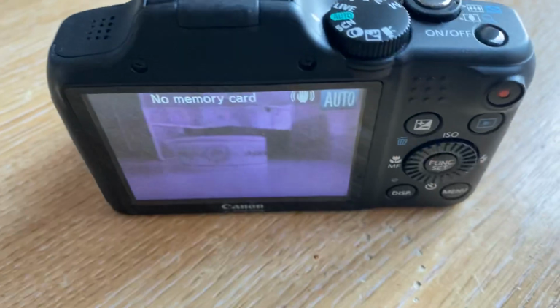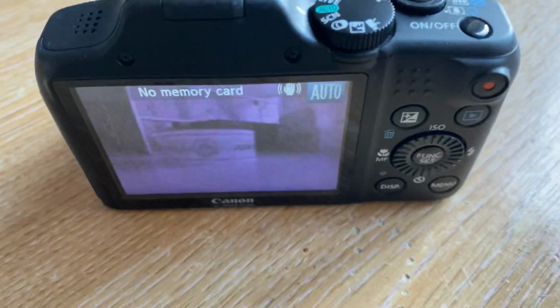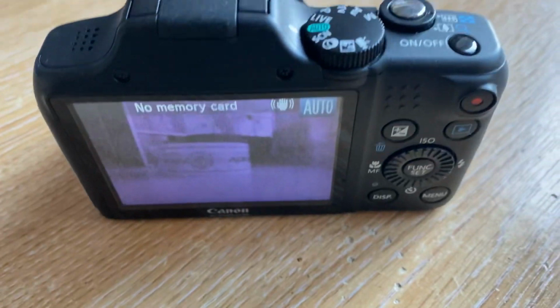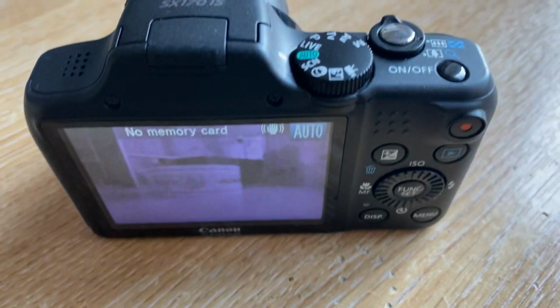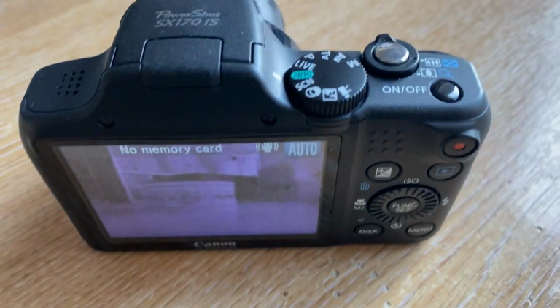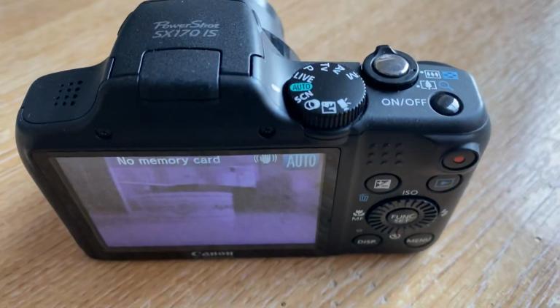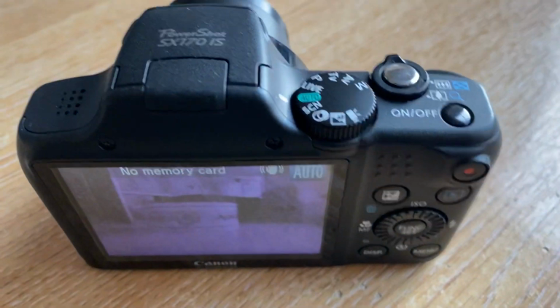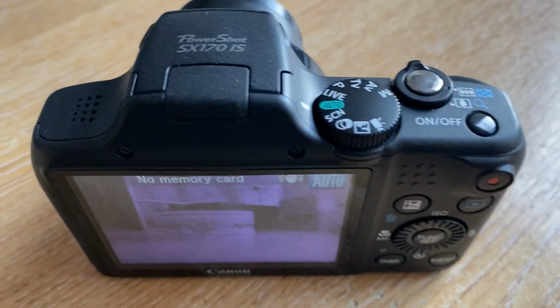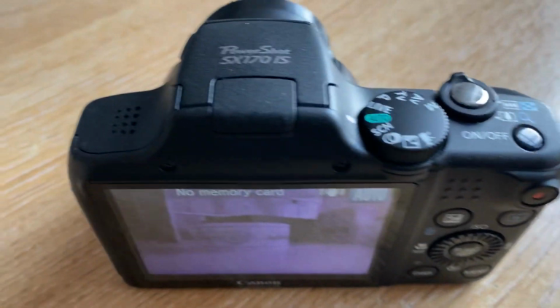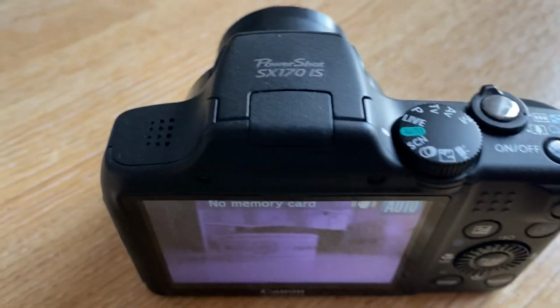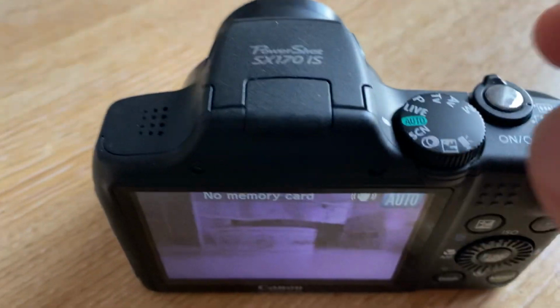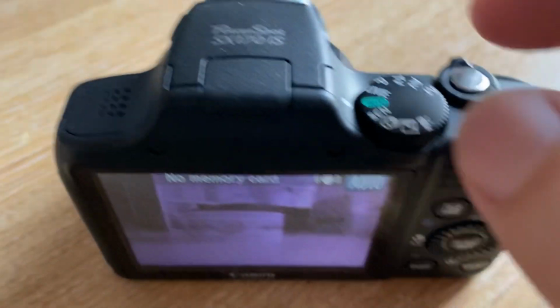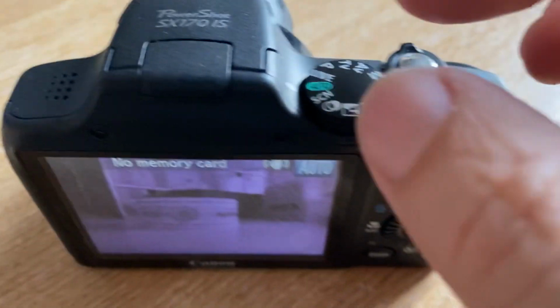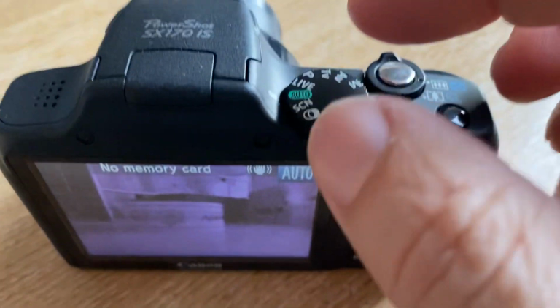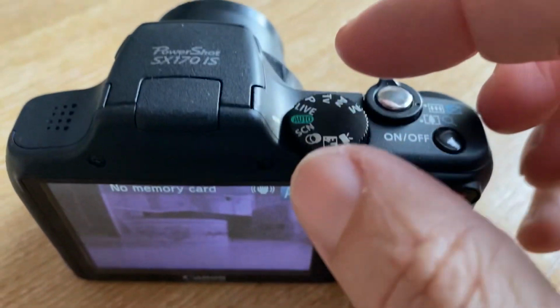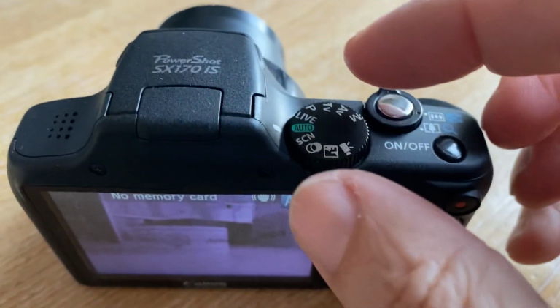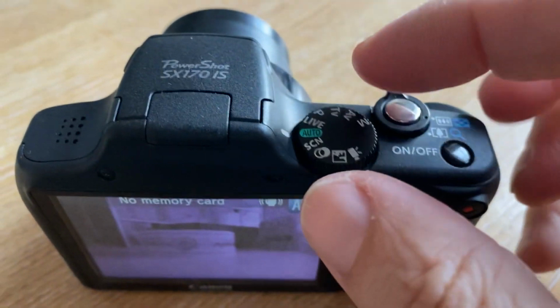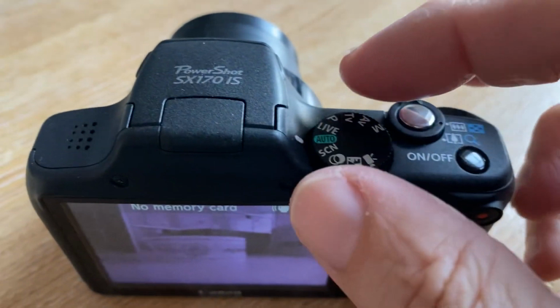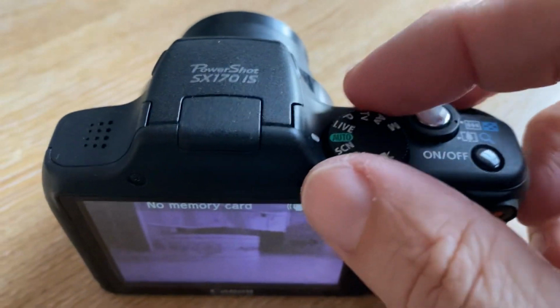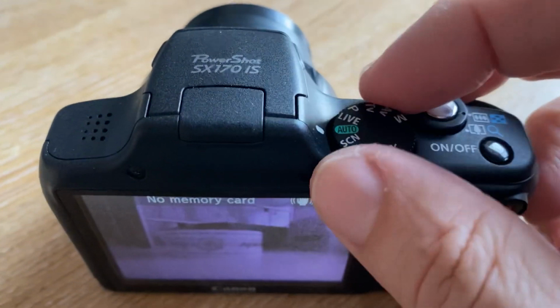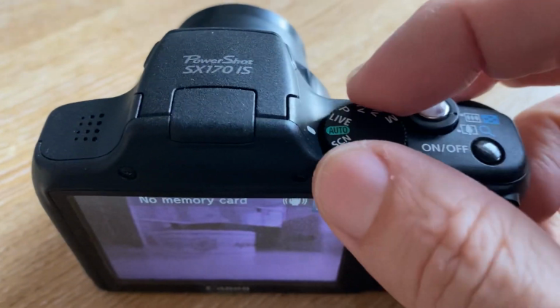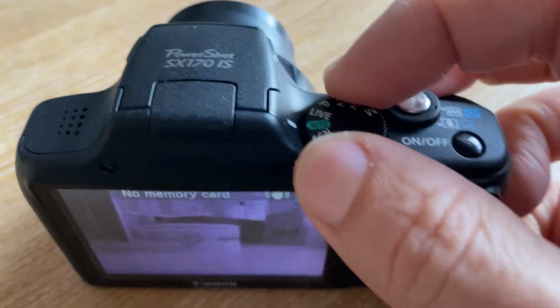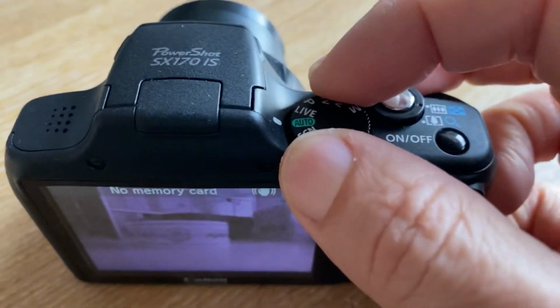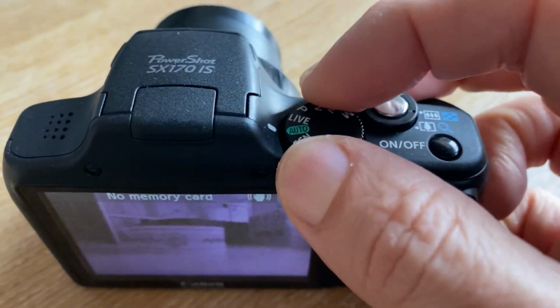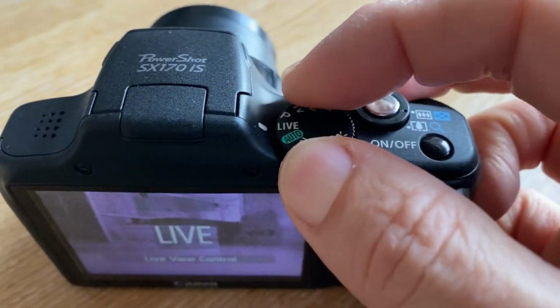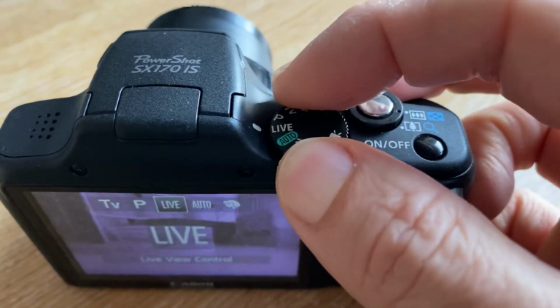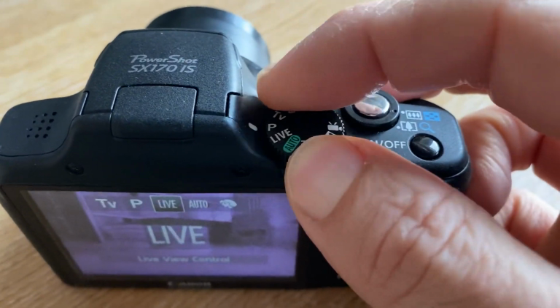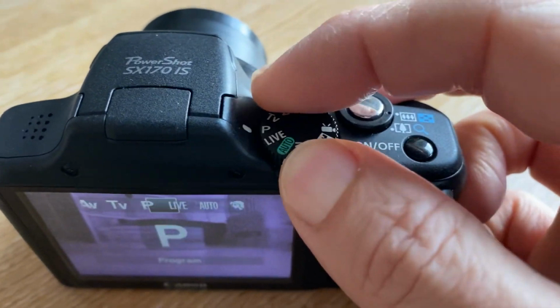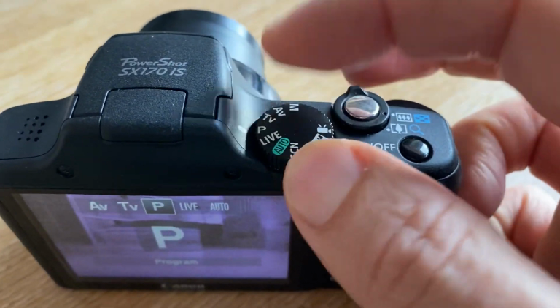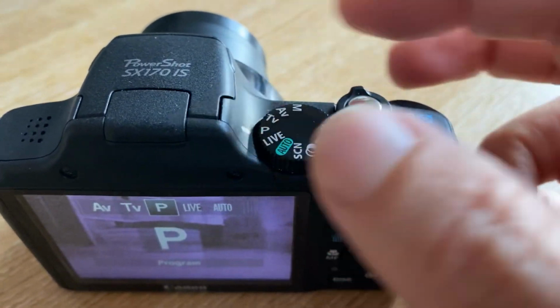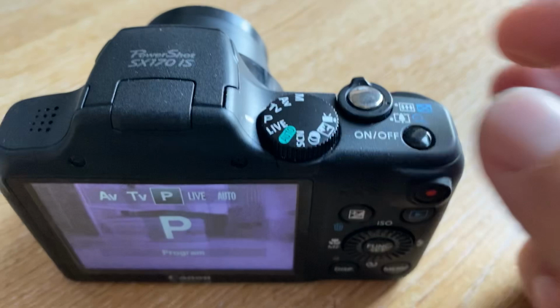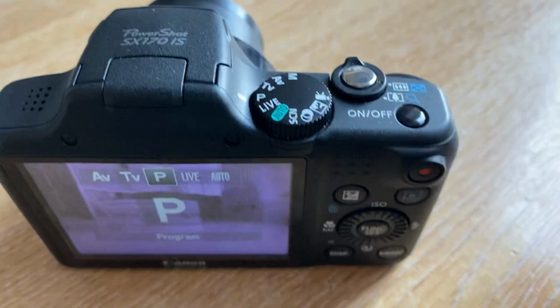In order to achieve the monochrome images, what we'll want to do is switch the camera to P for program mode.